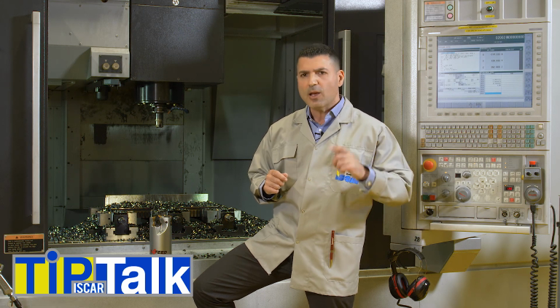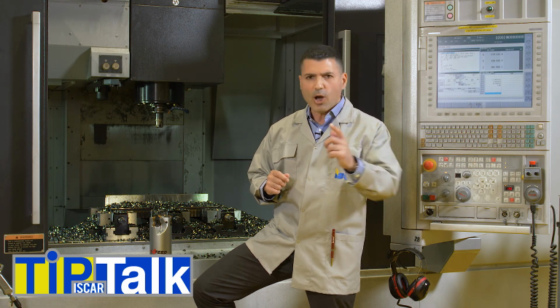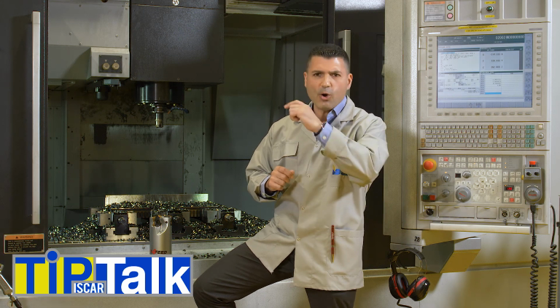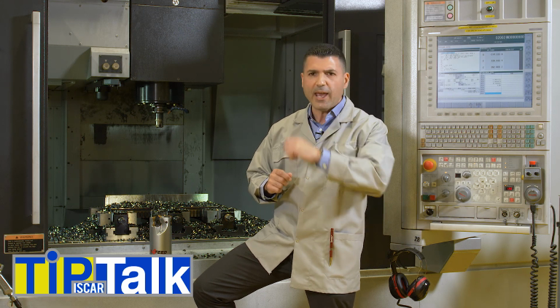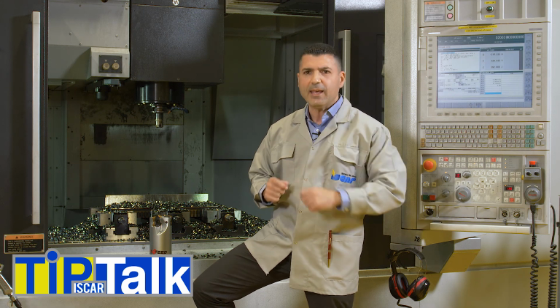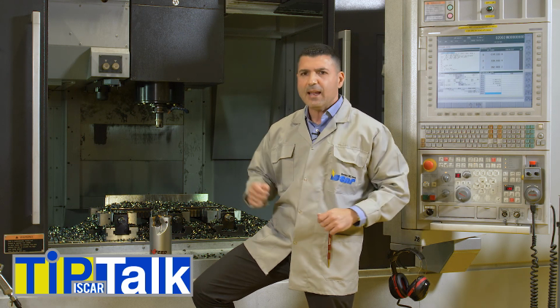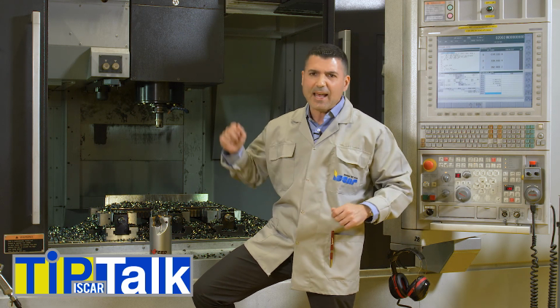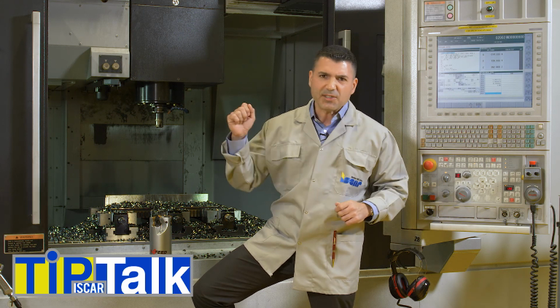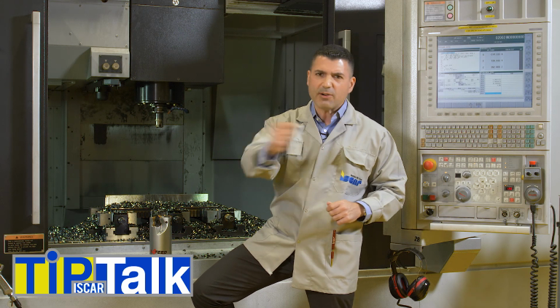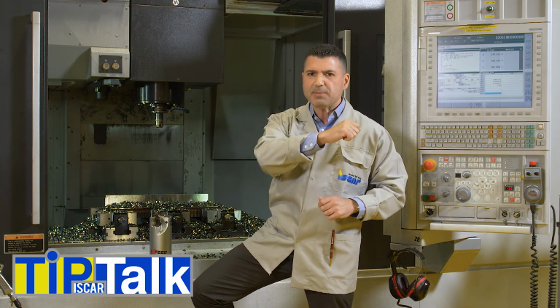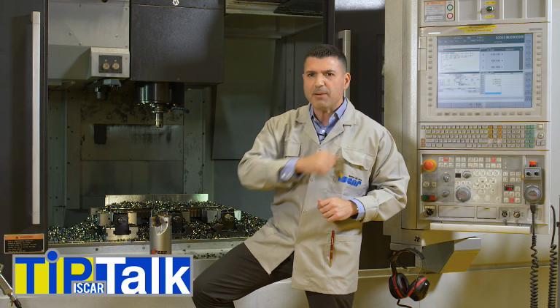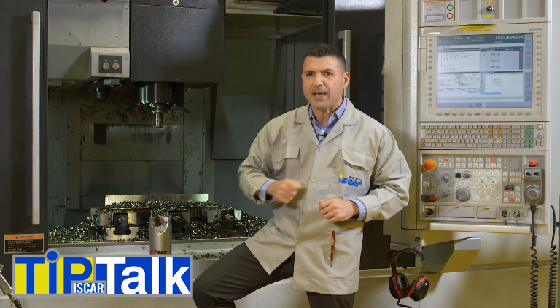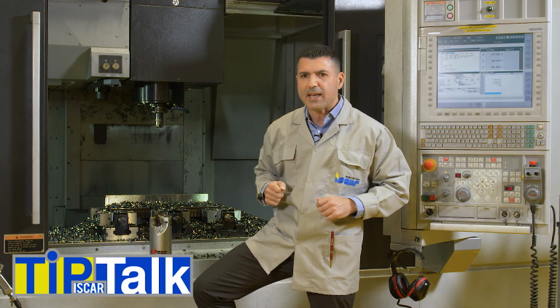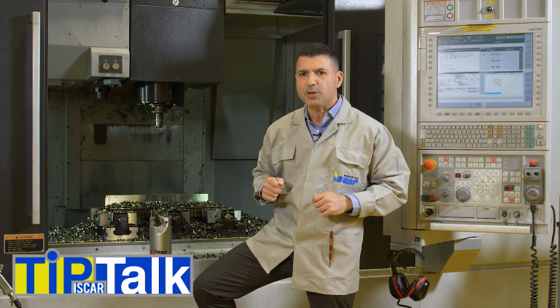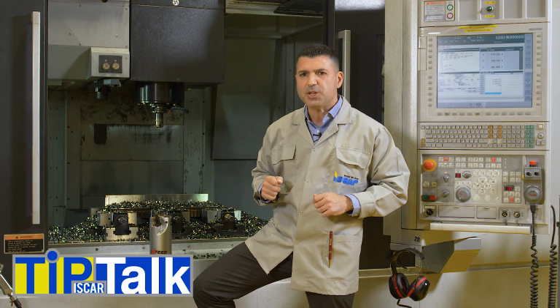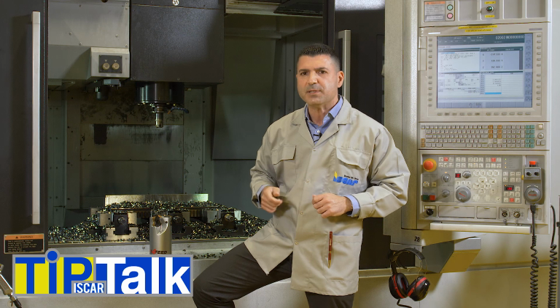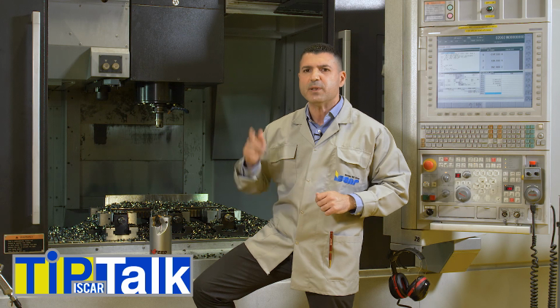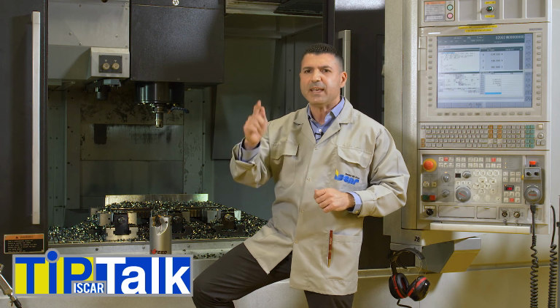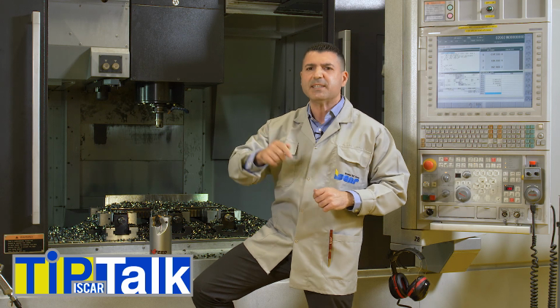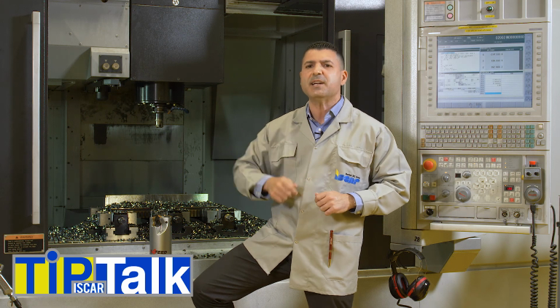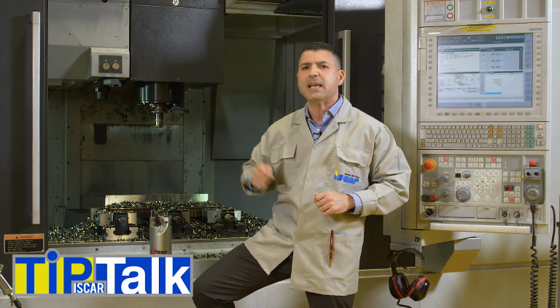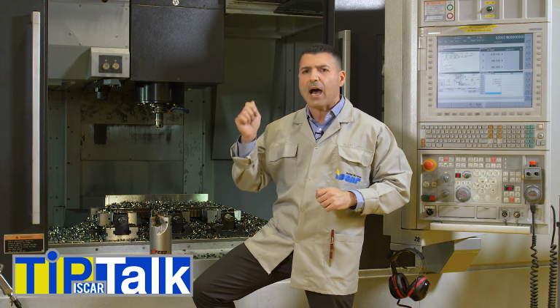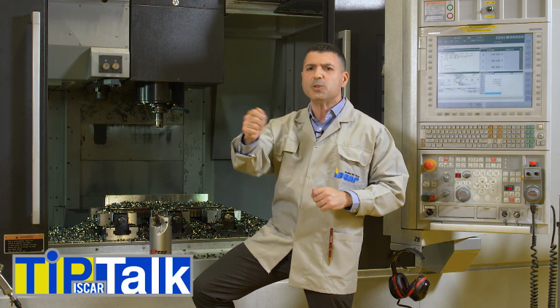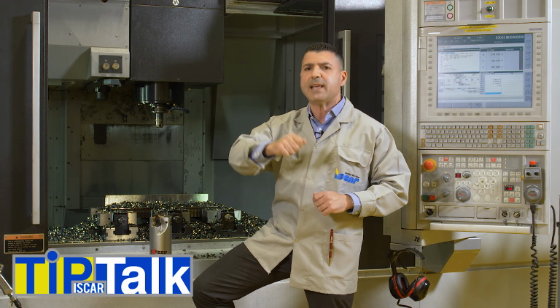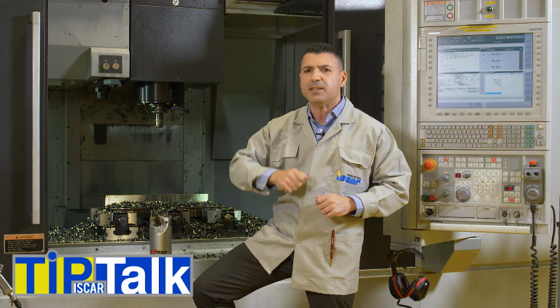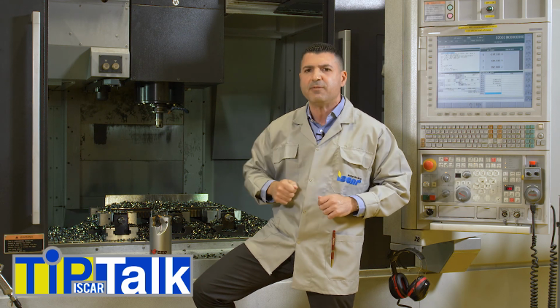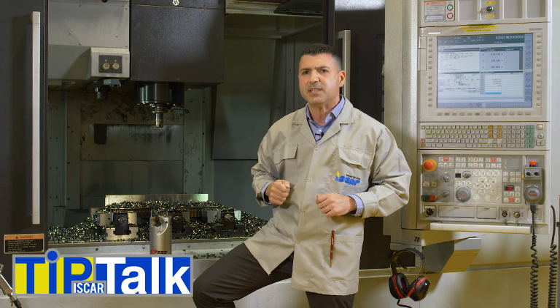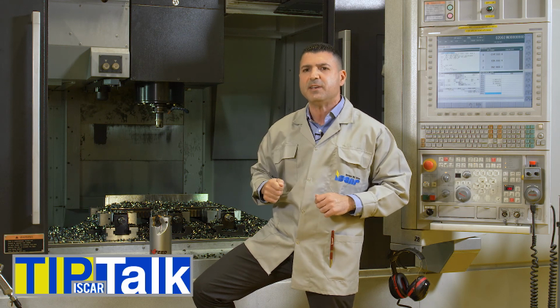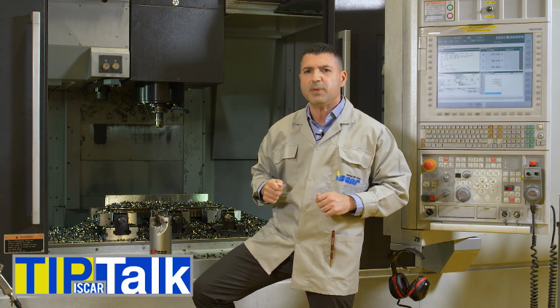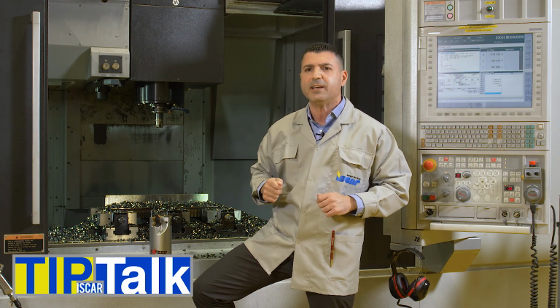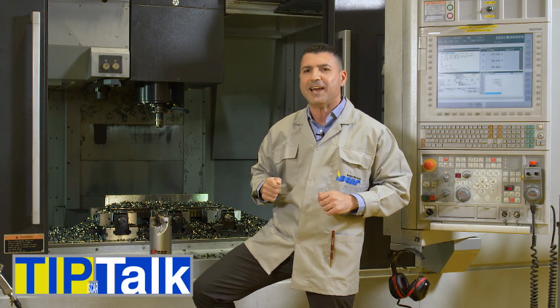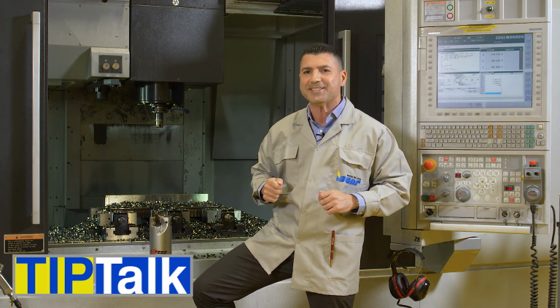Okay, let's rip some titanium chips with Iskar's outstanding fast-feed milling lines.